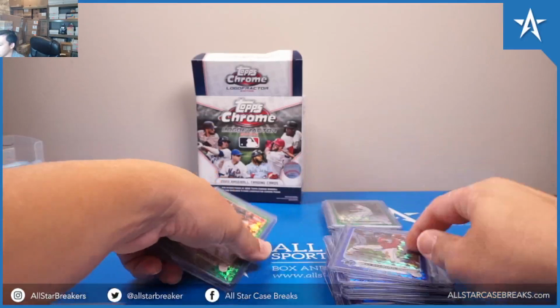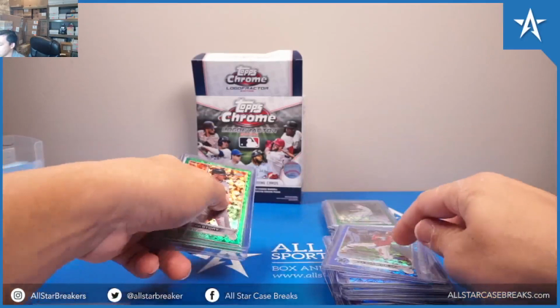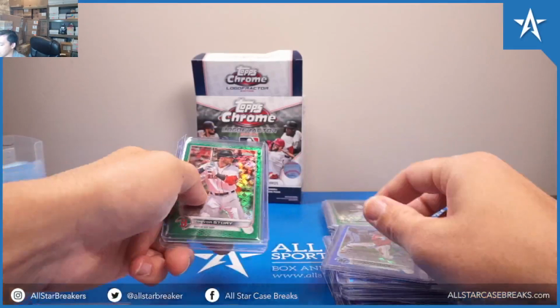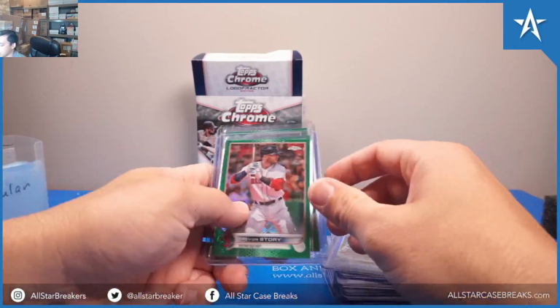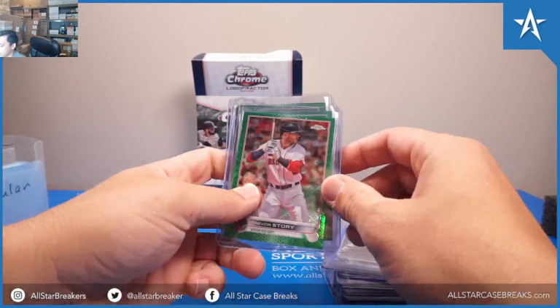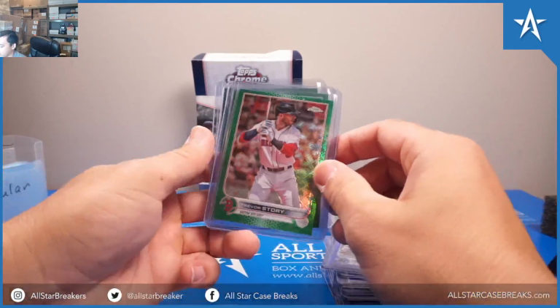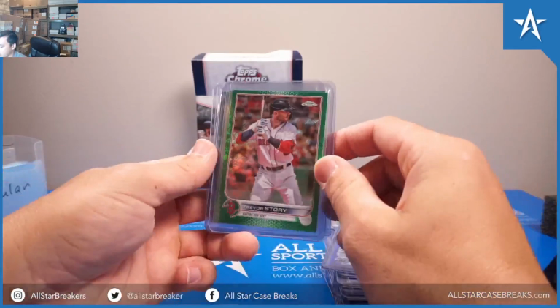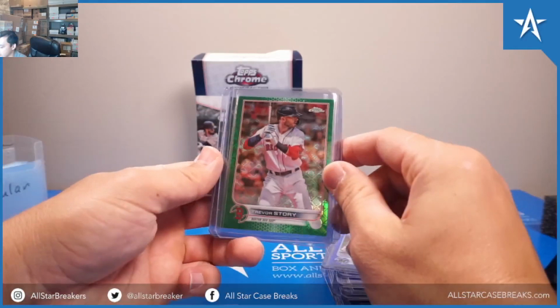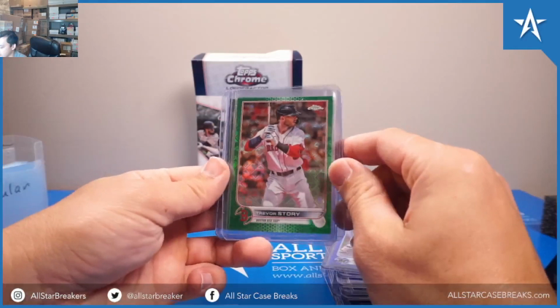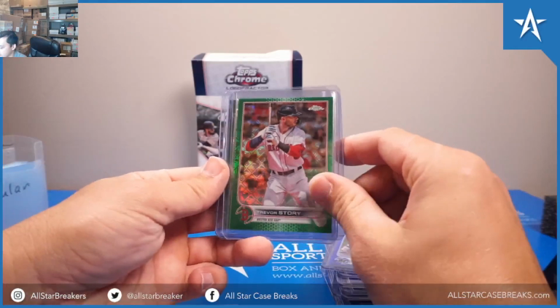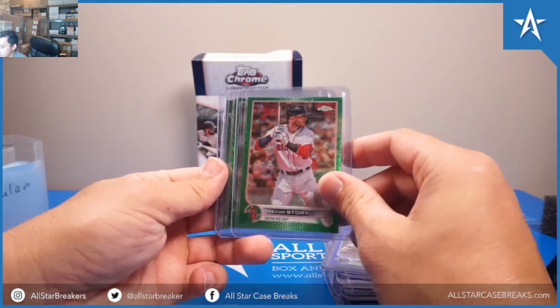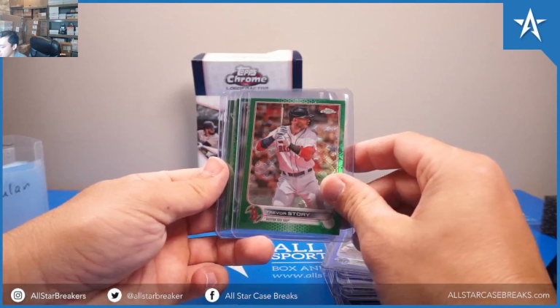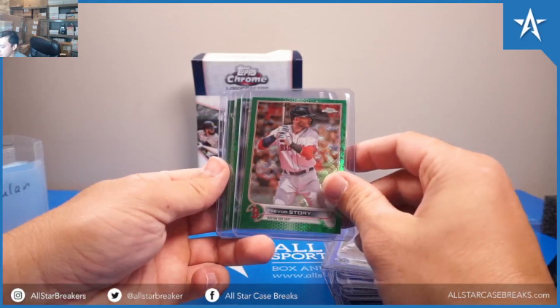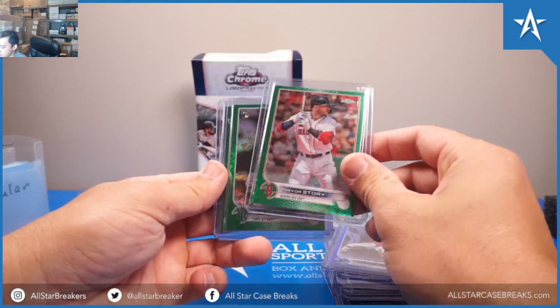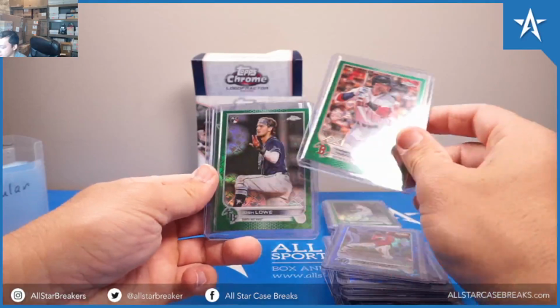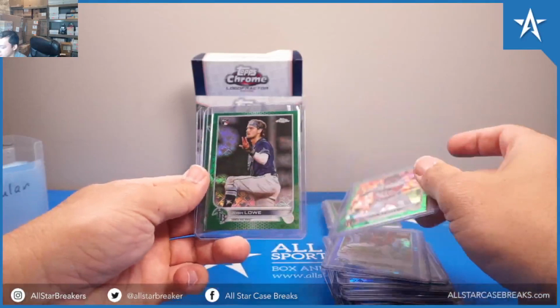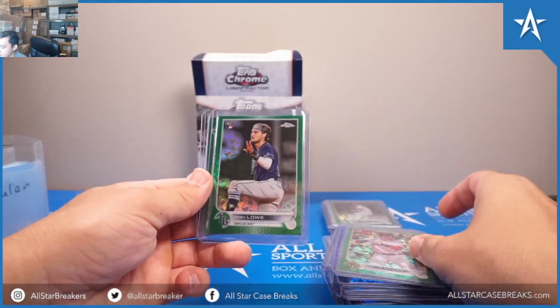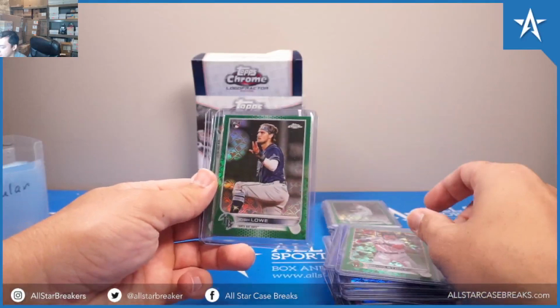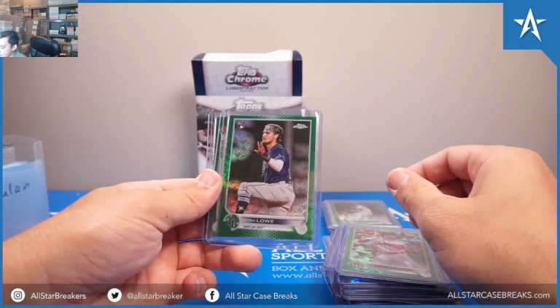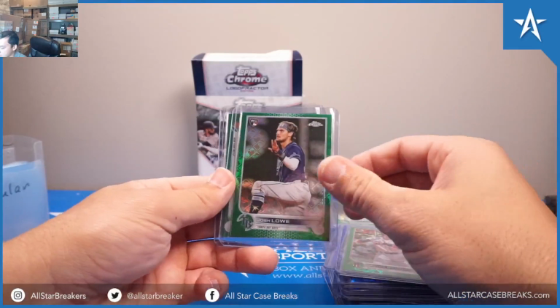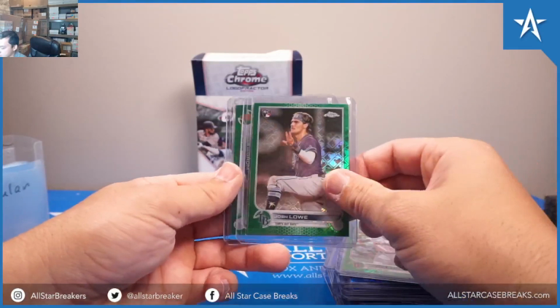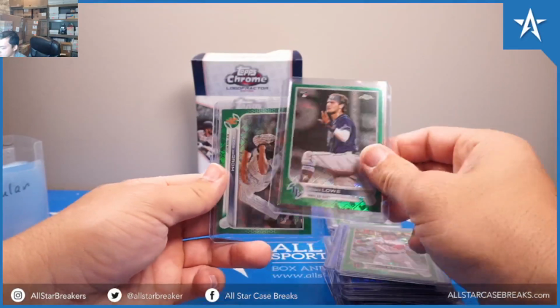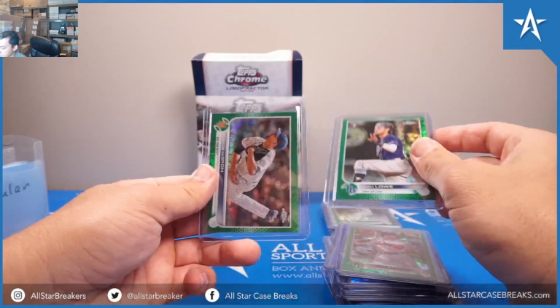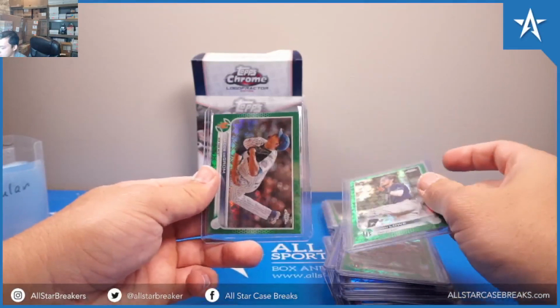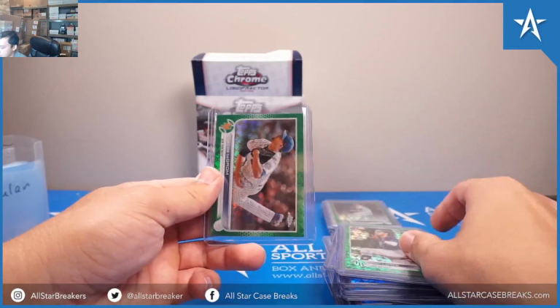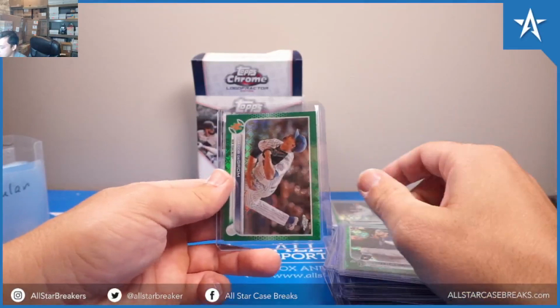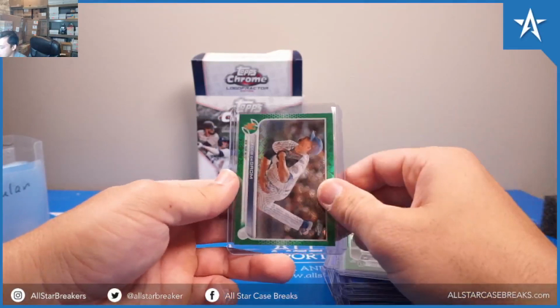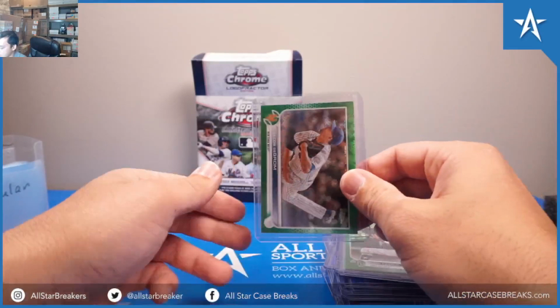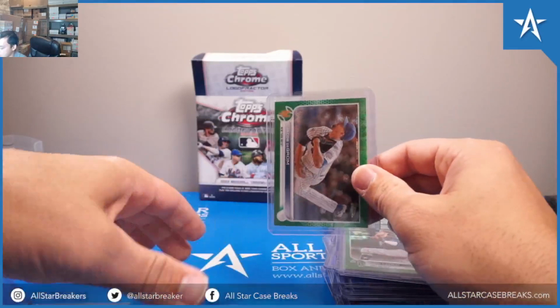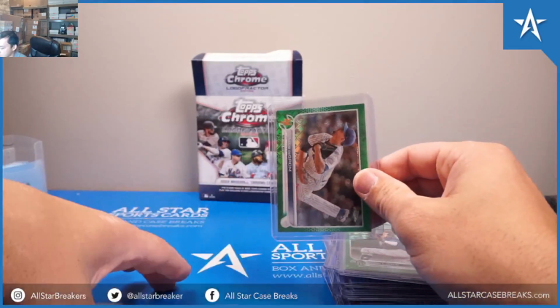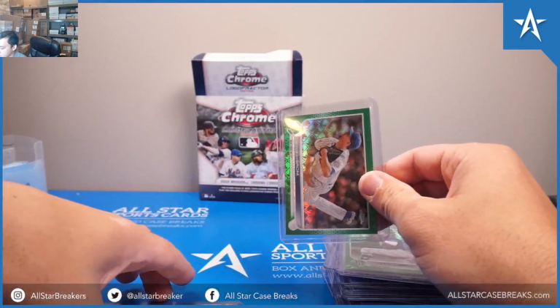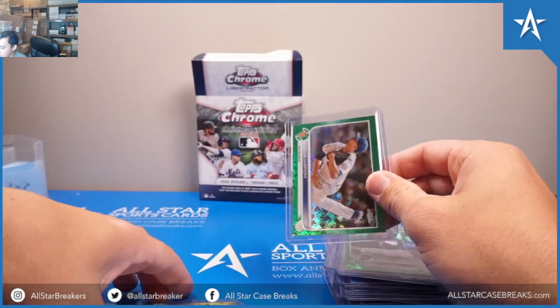Then we have Greens — numbered out of 99: Trevor Story, Joshua Lowe, Jacob DeGrom.